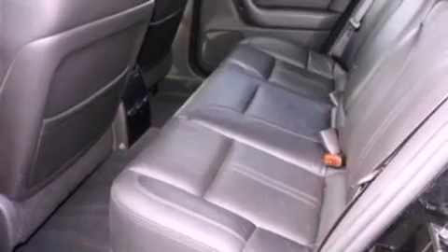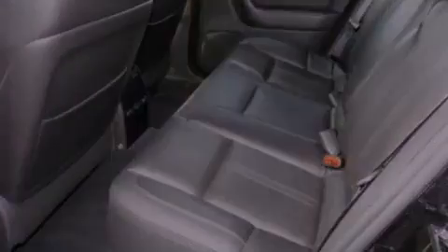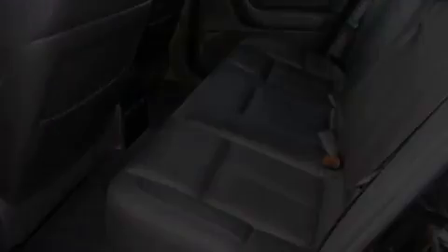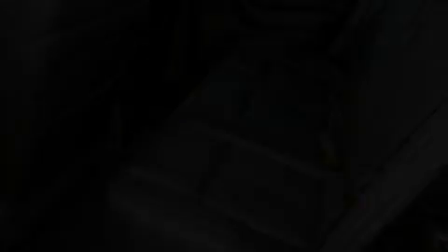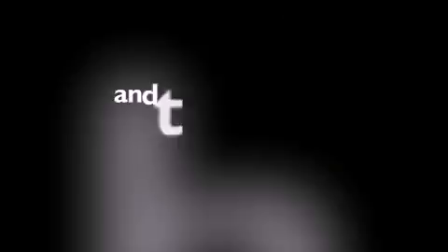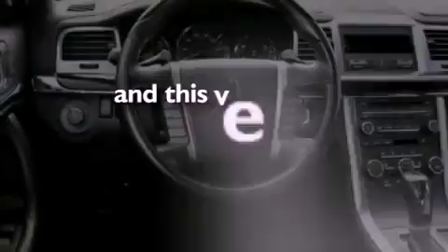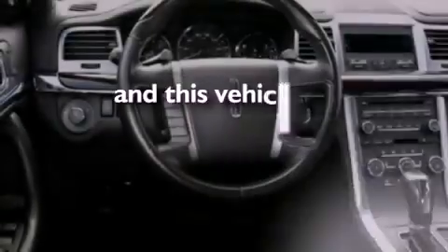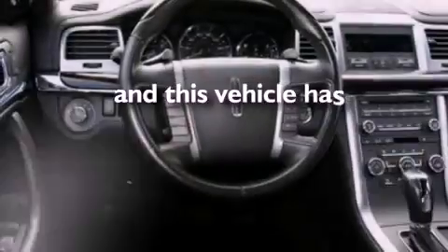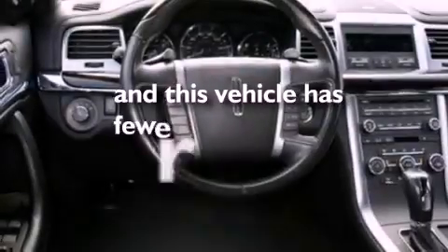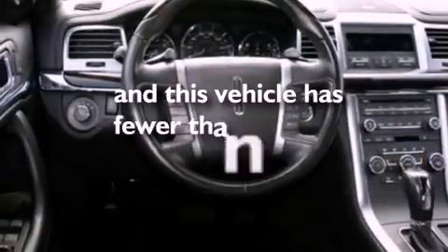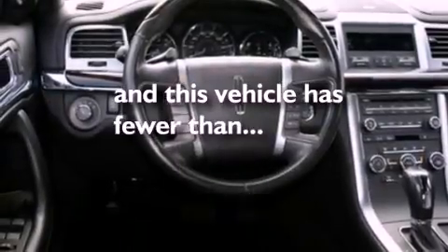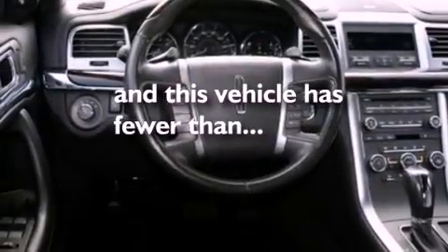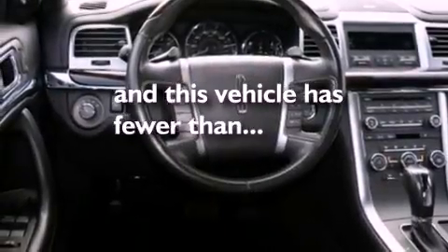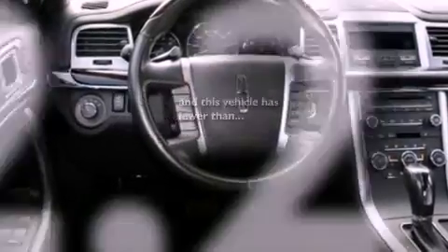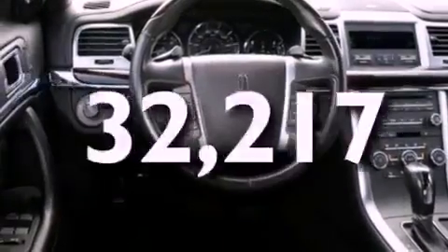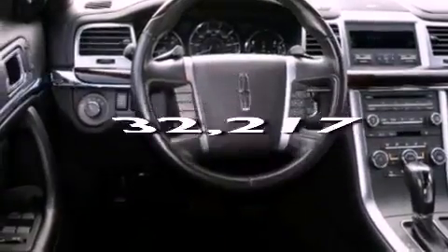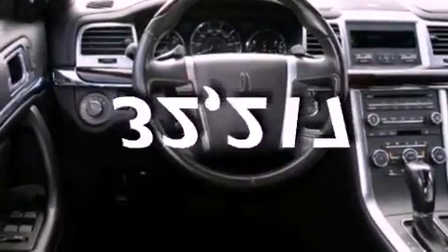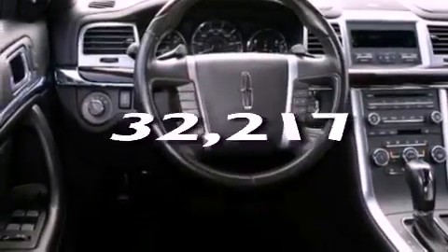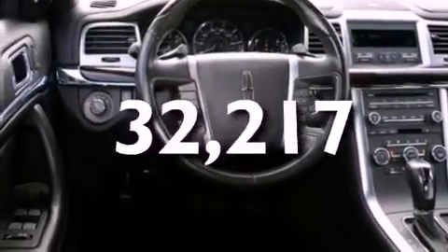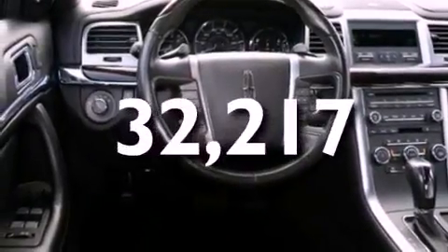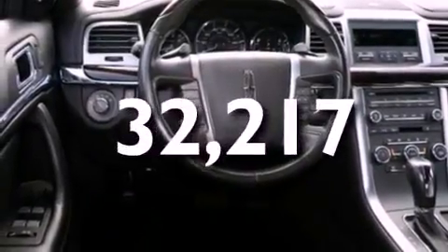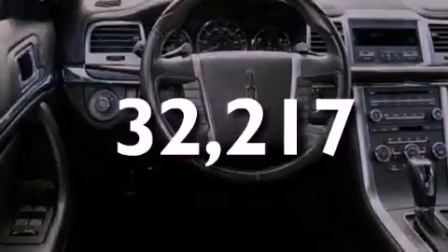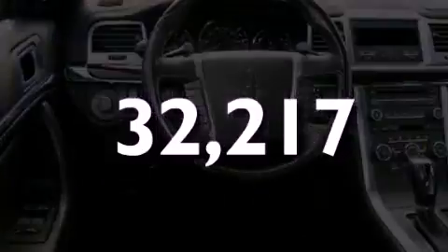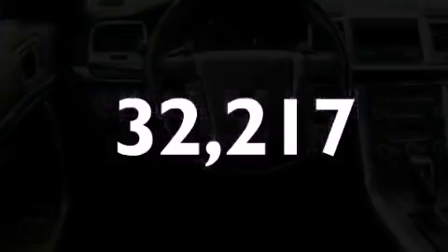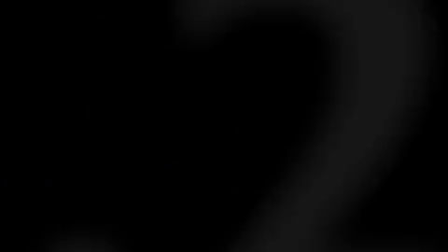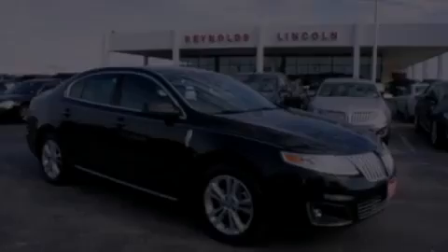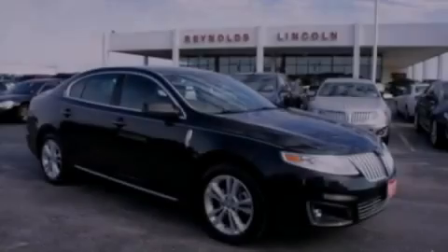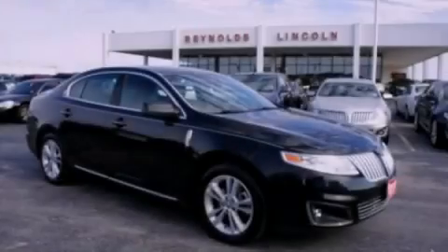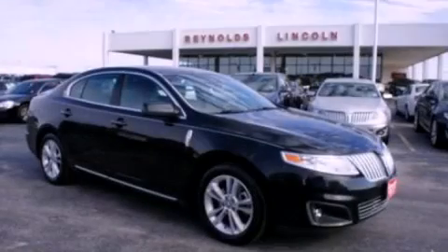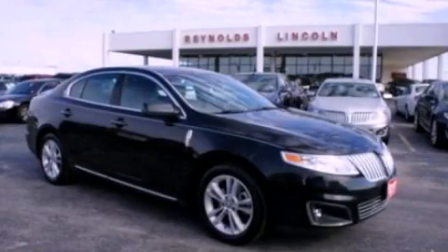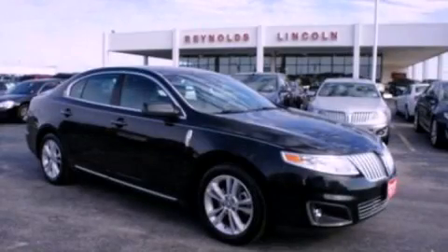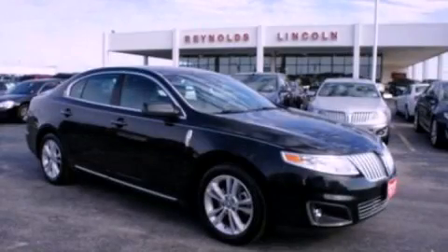This vehicle has fewer than 33,000 miles on the odometer. Stop by today and test drive this vehicle for yourself.